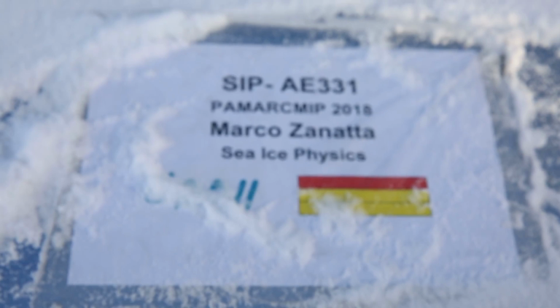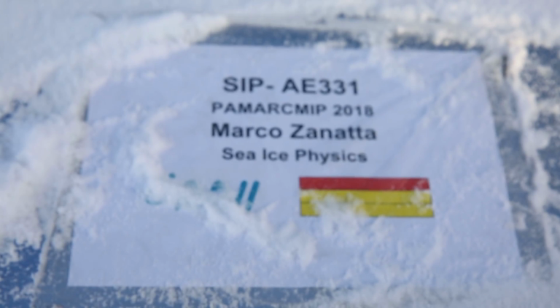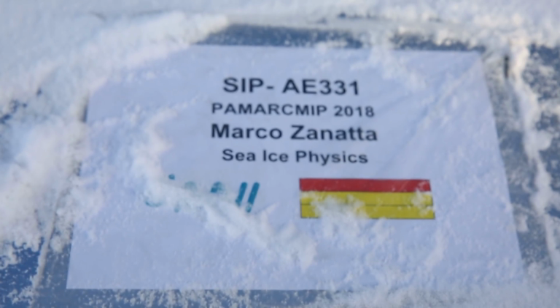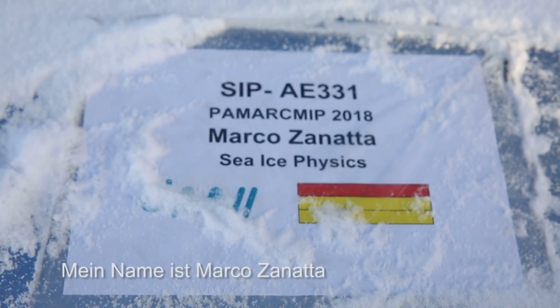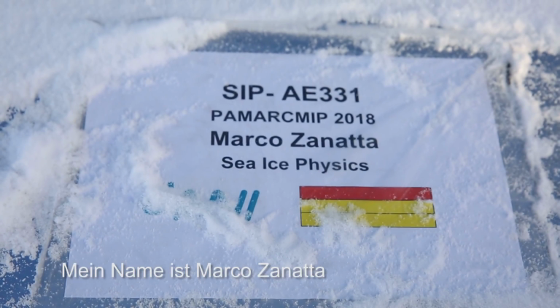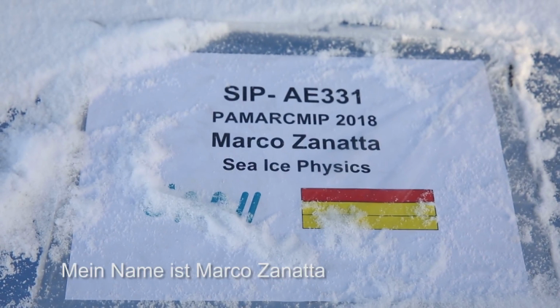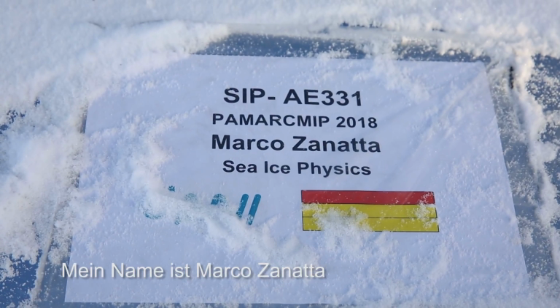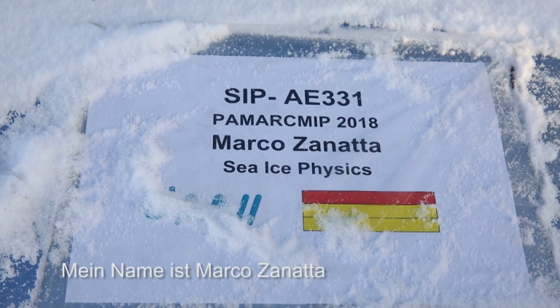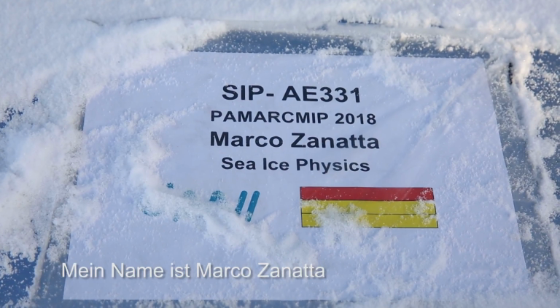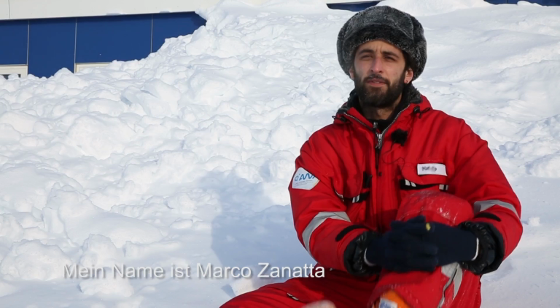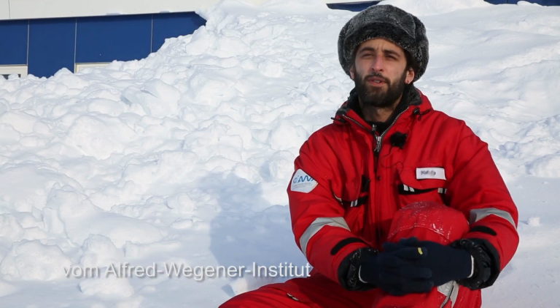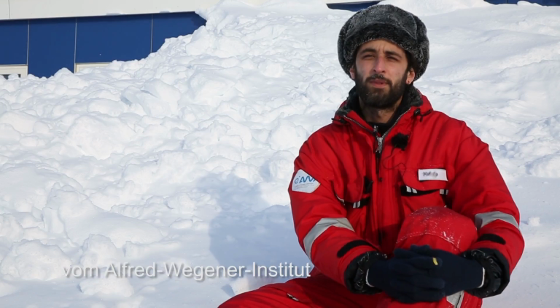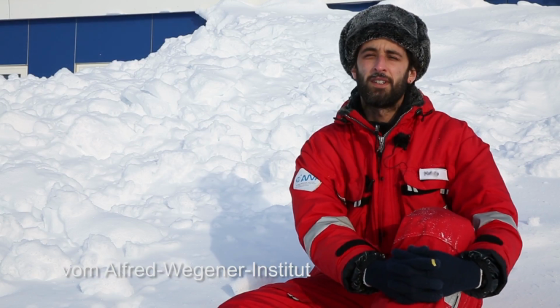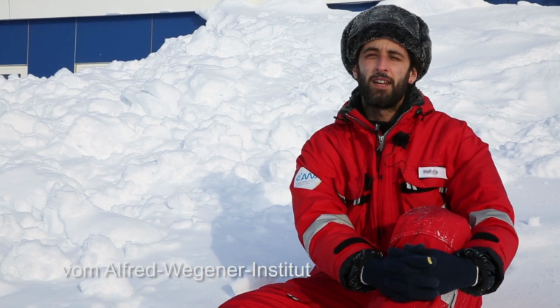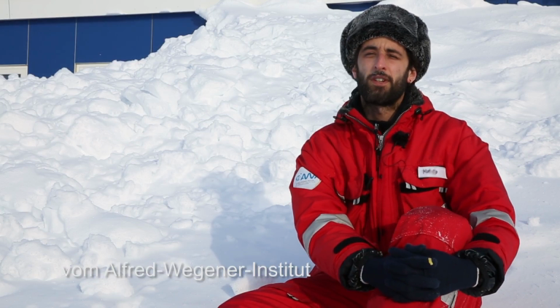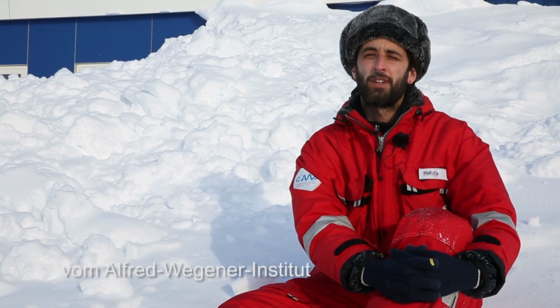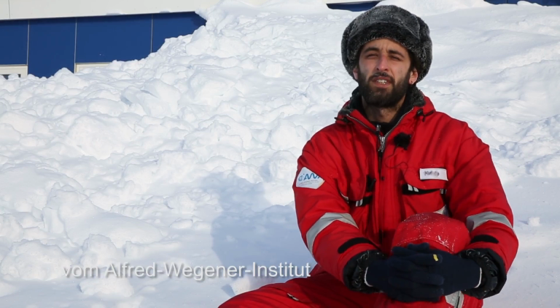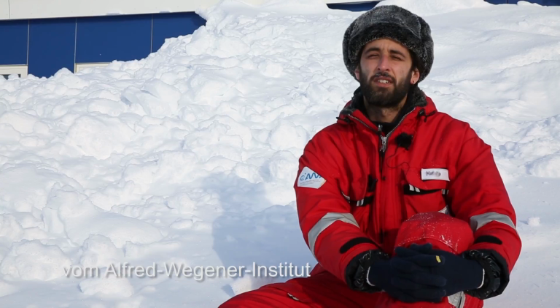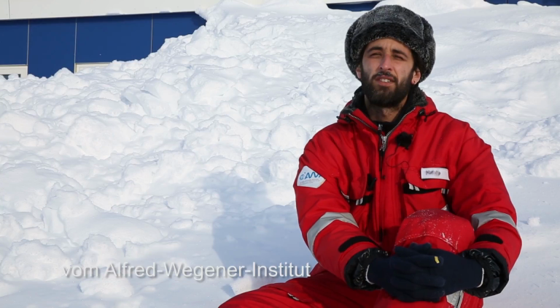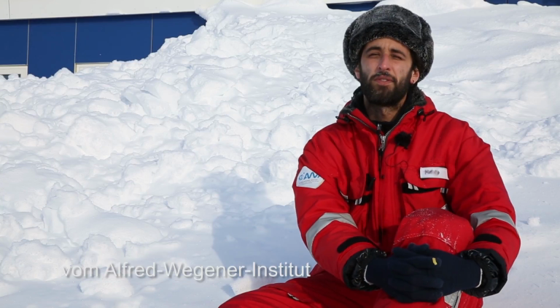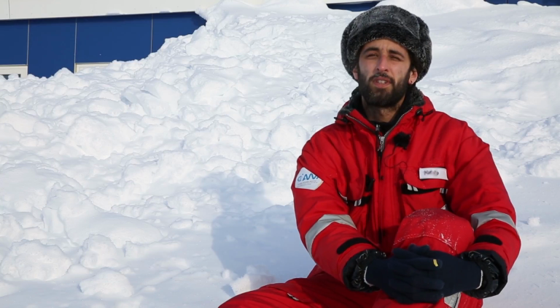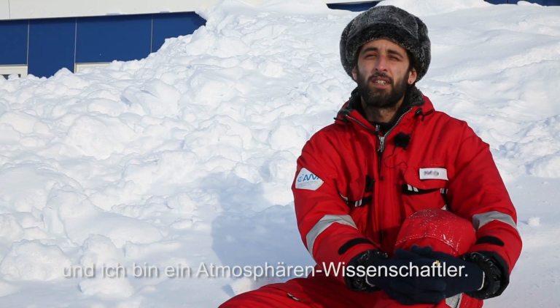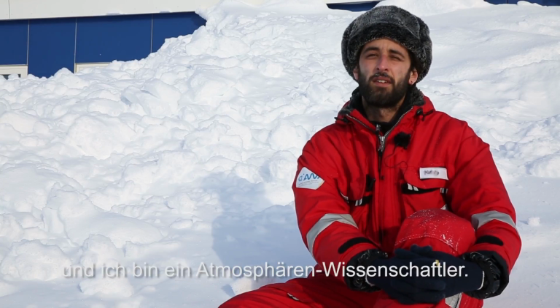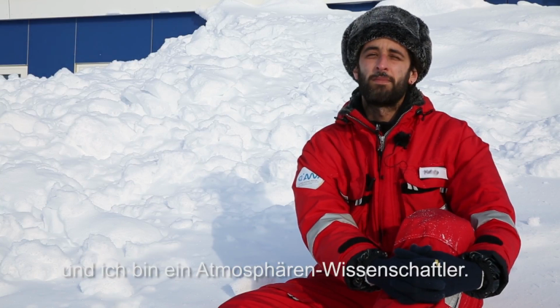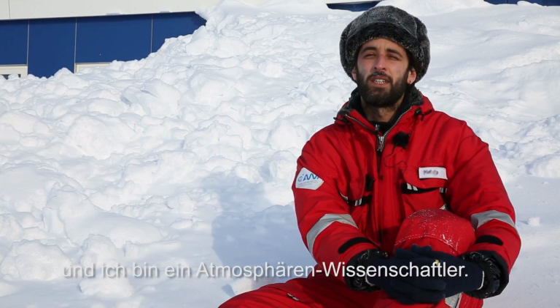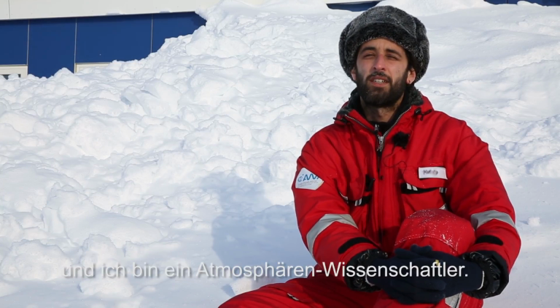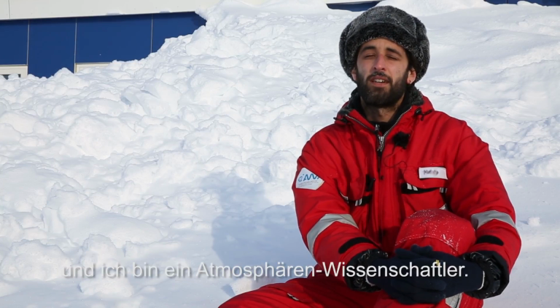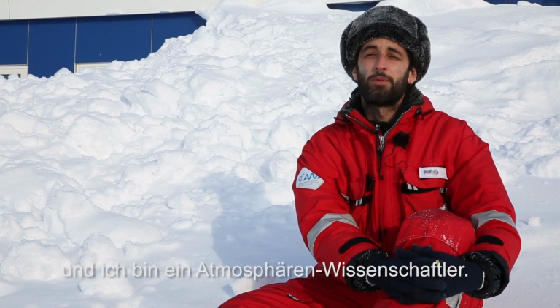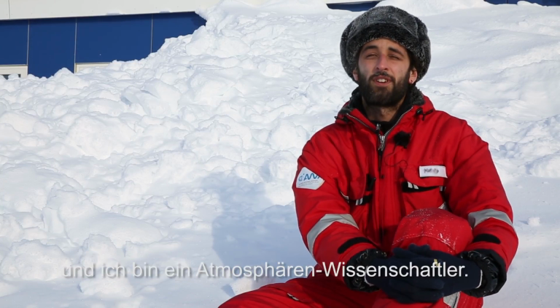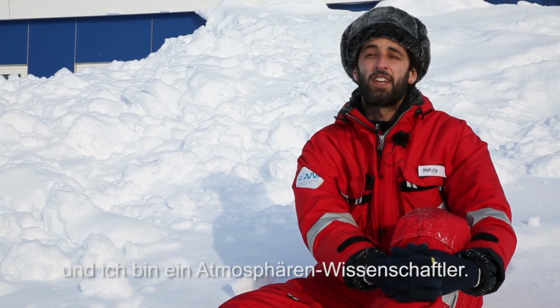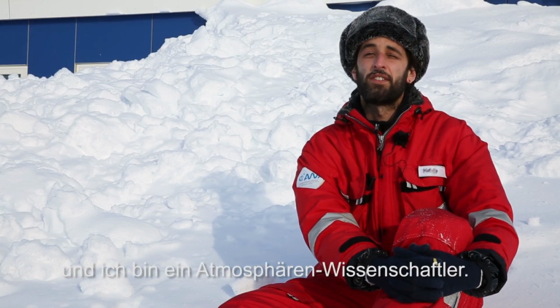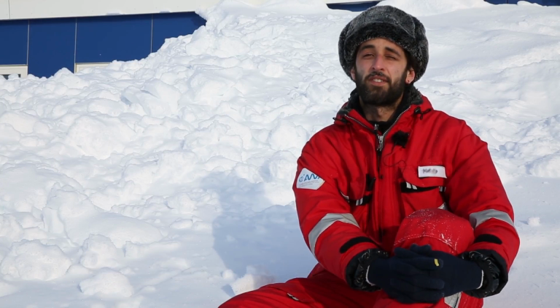I'm Marco Zanatta, from Alfred Wegener Institute, and I'm an atmospheric scientist.